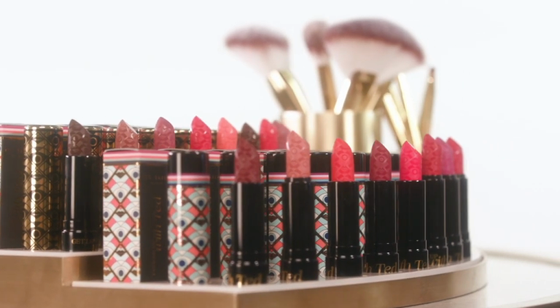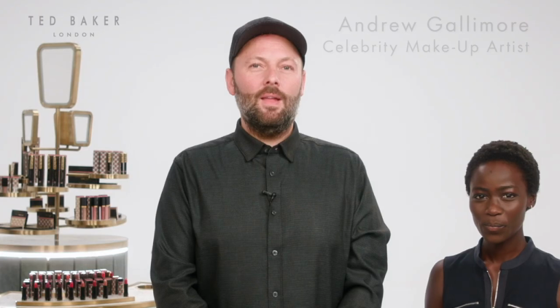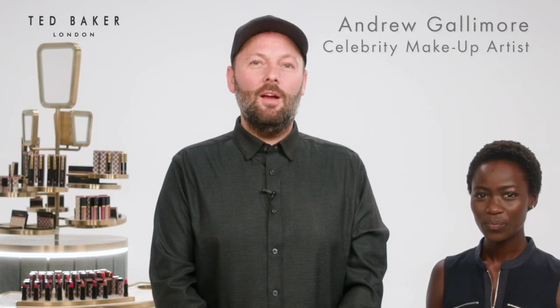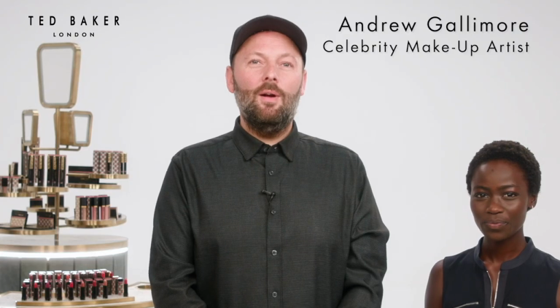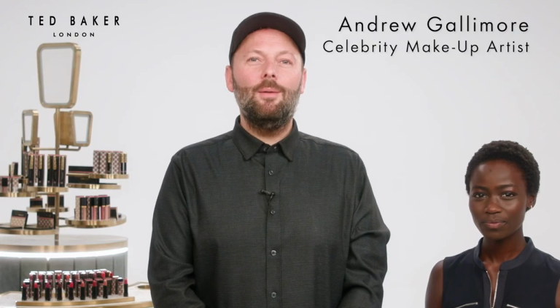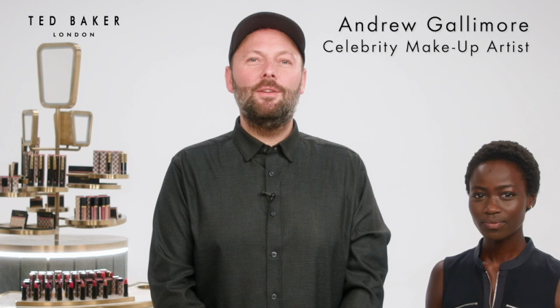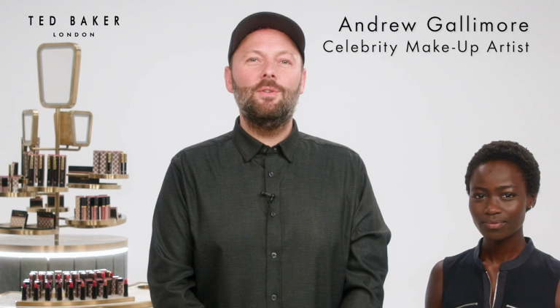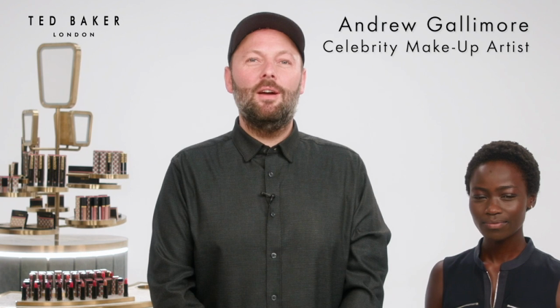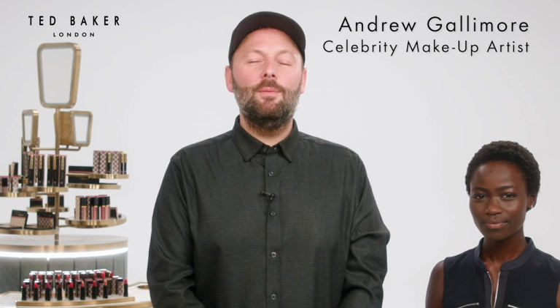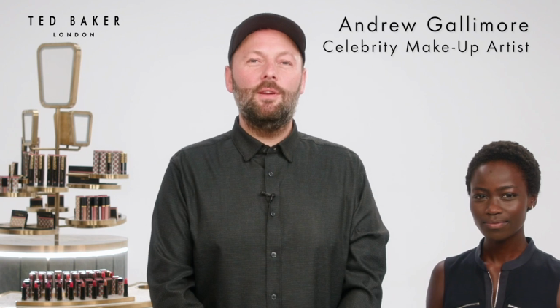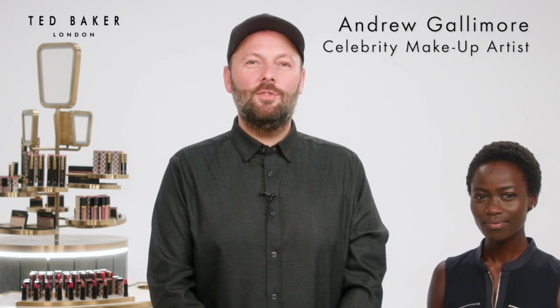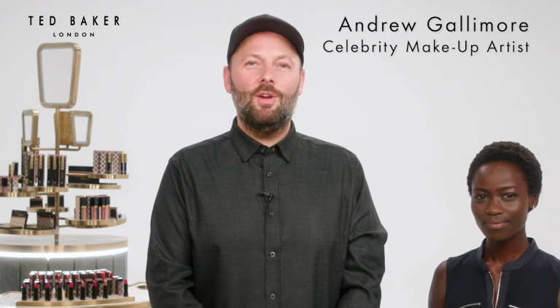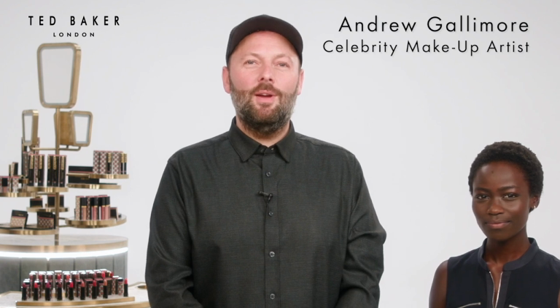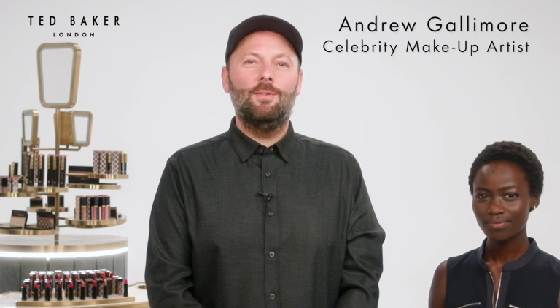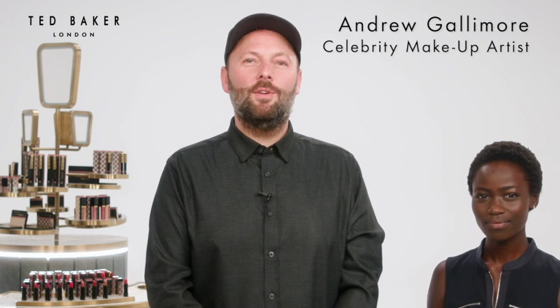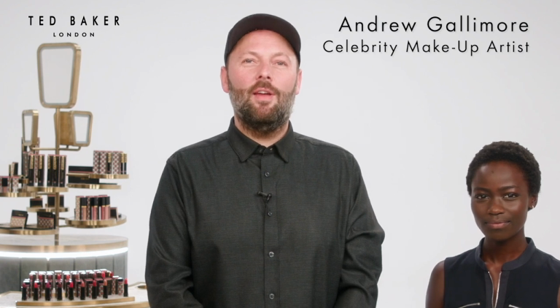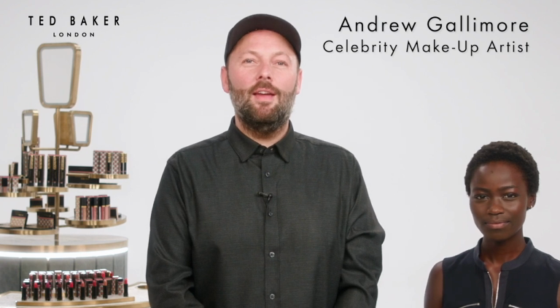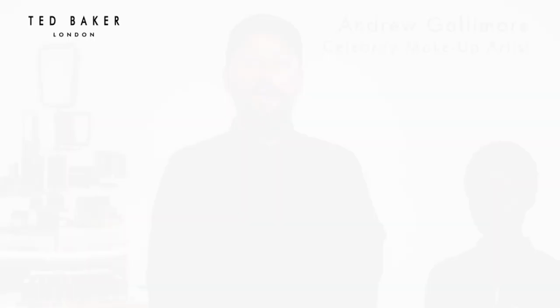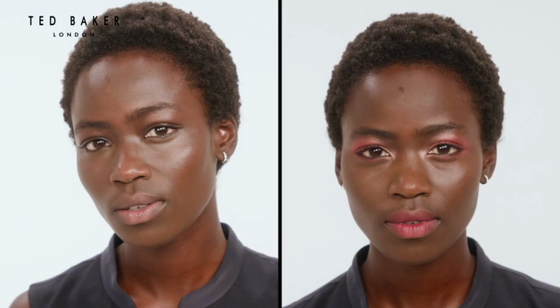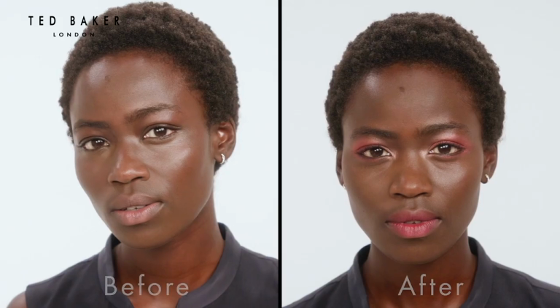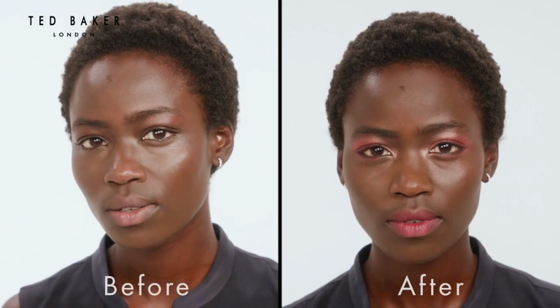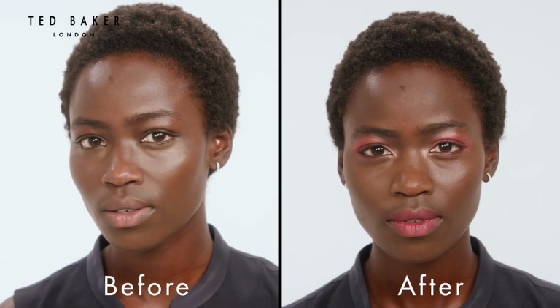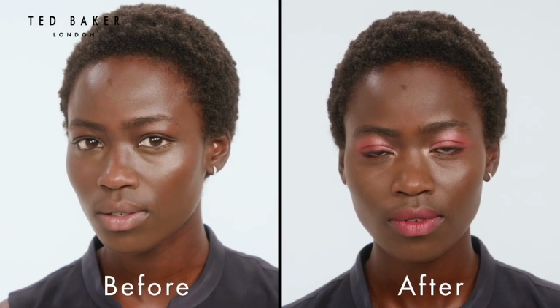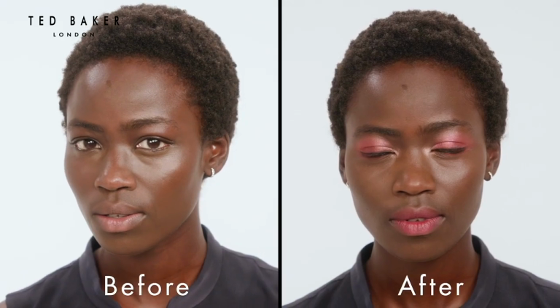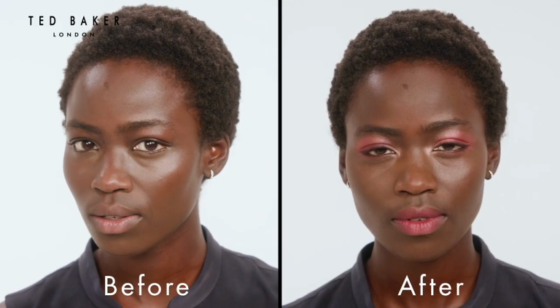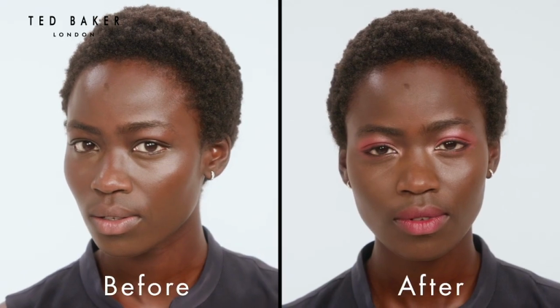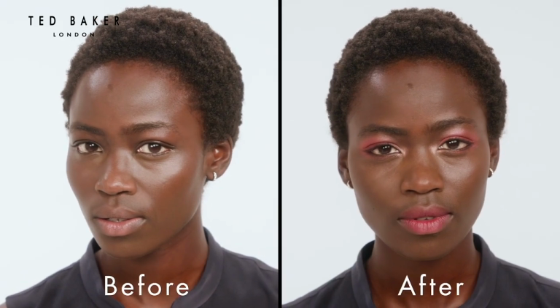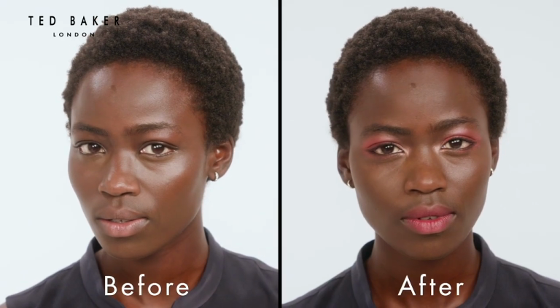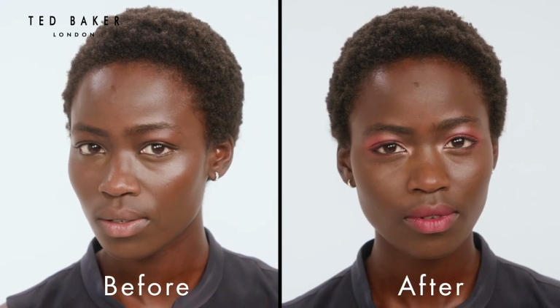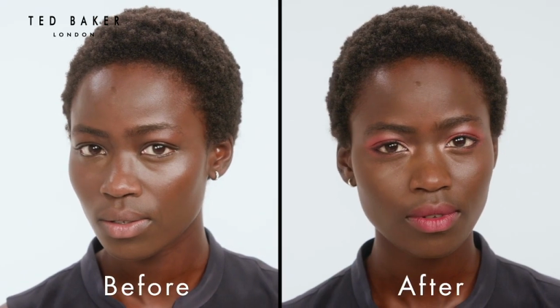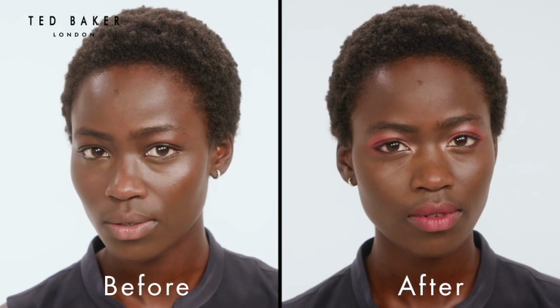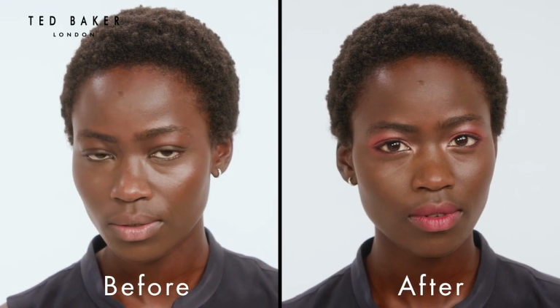Hello, I'm Andrew and I'm going to show you how to create a cherry smoky eye with Ted.